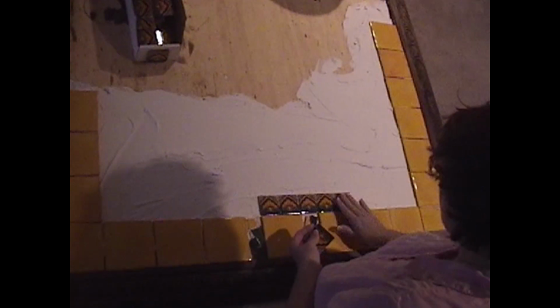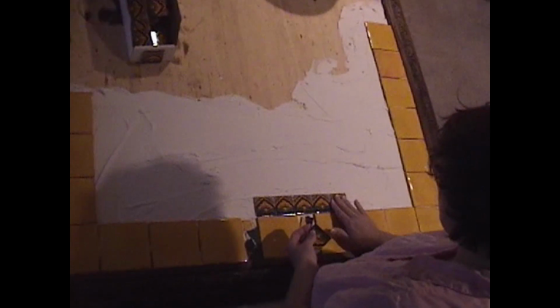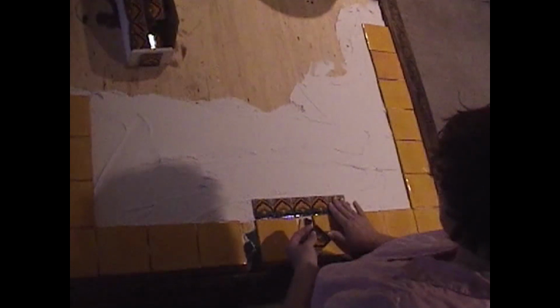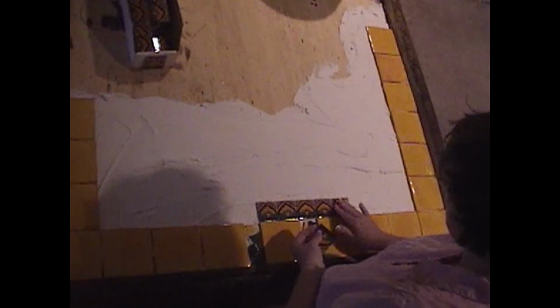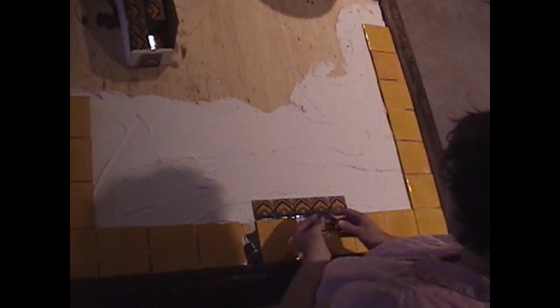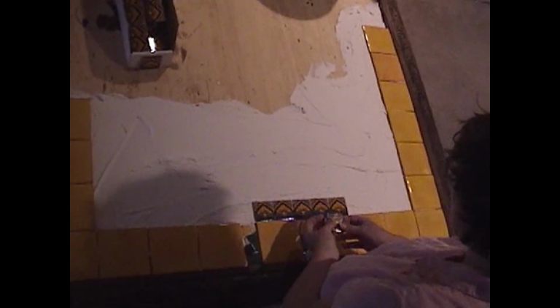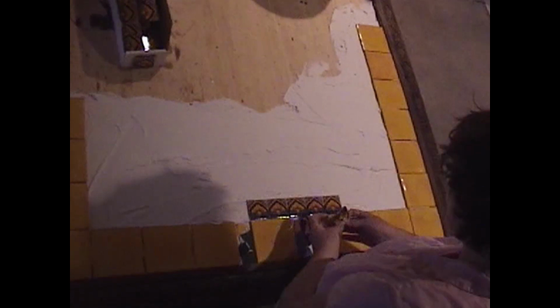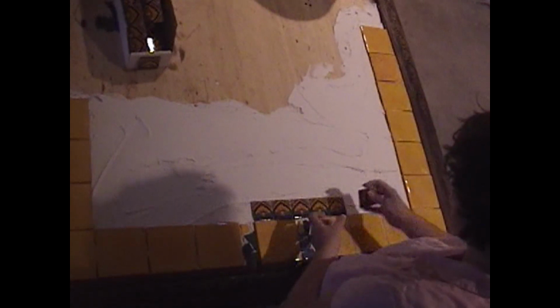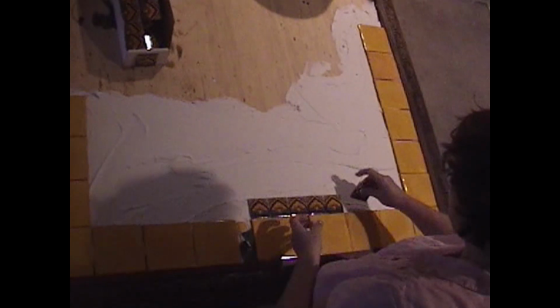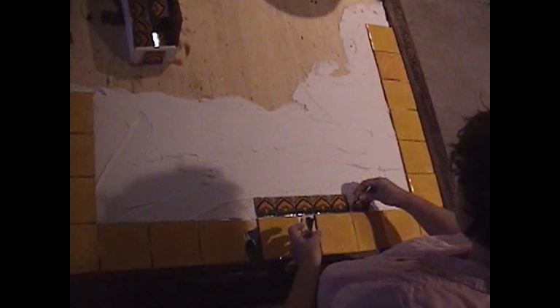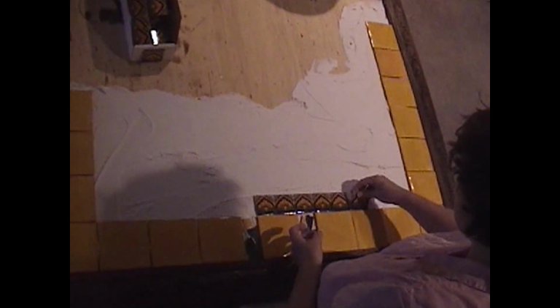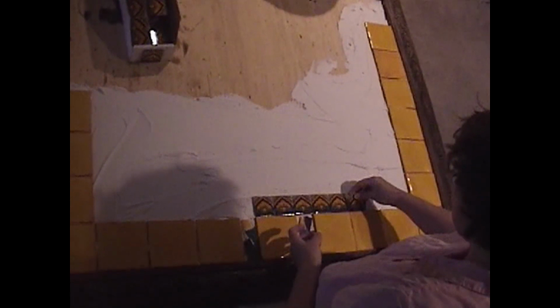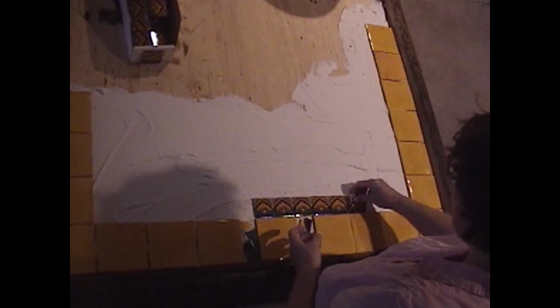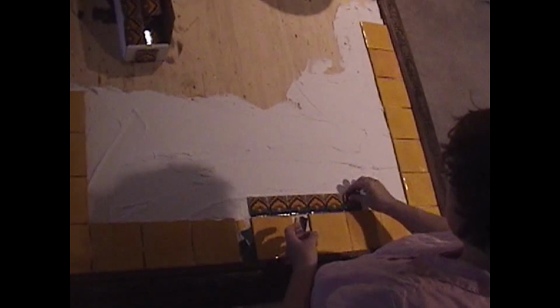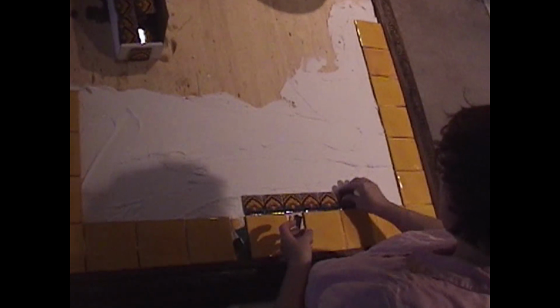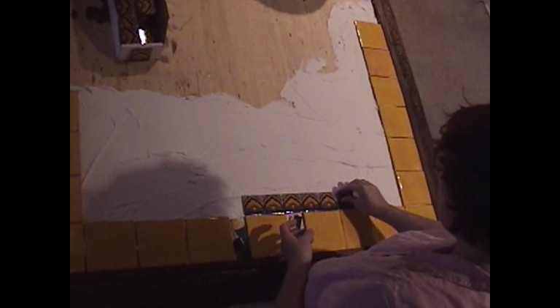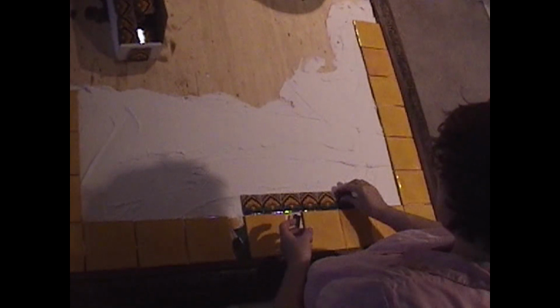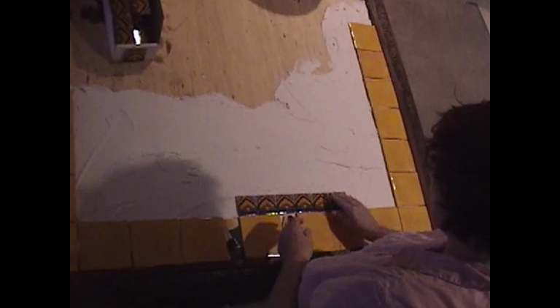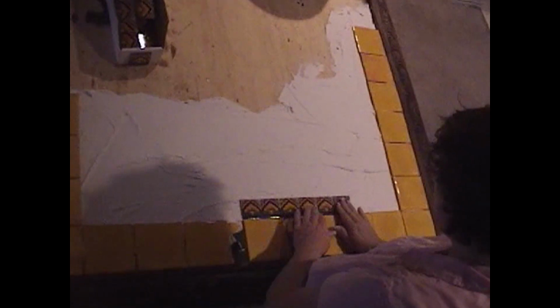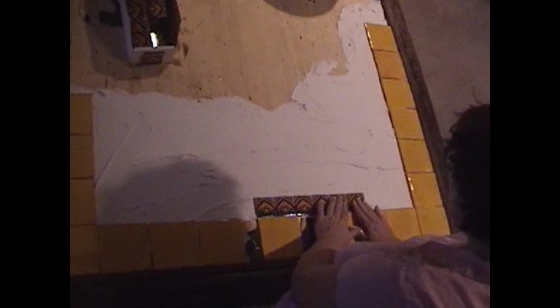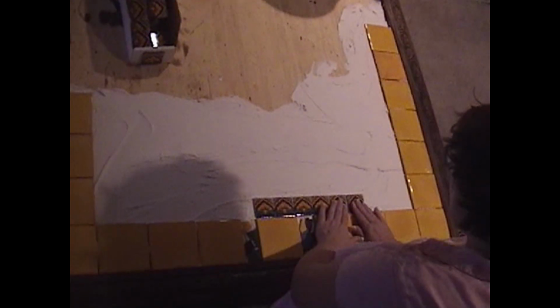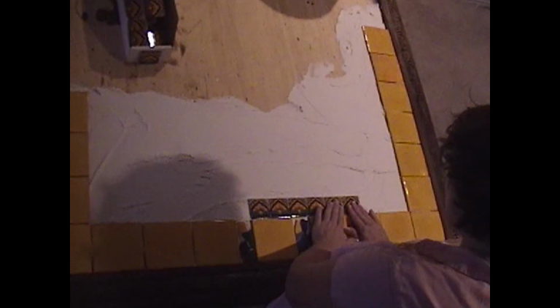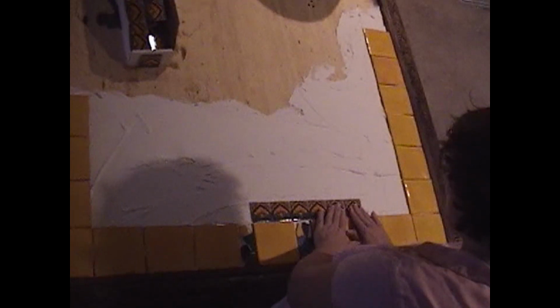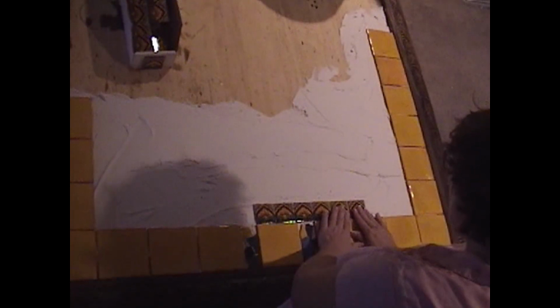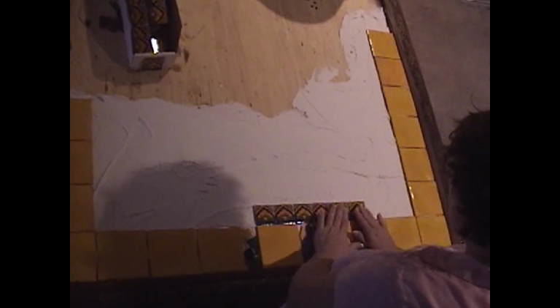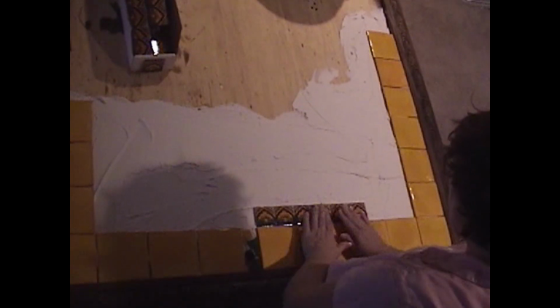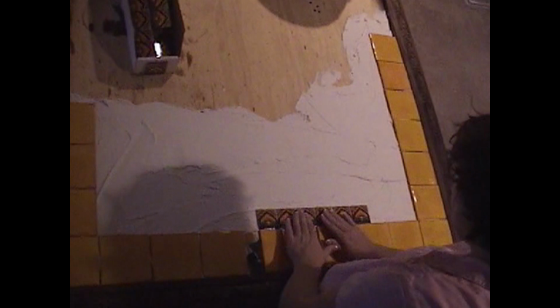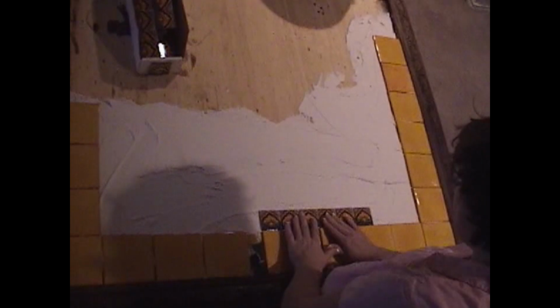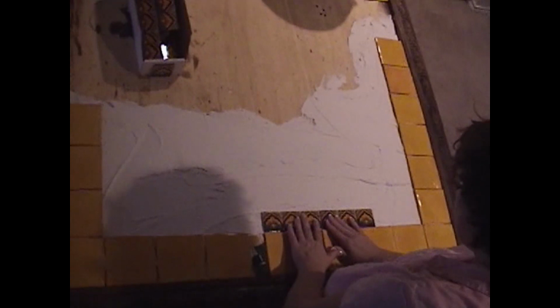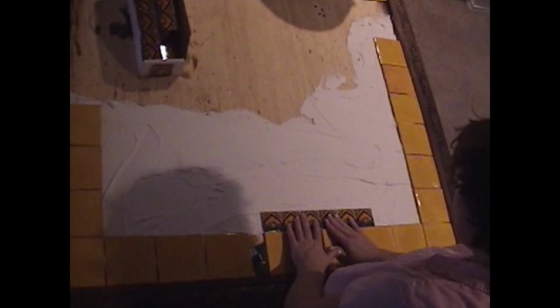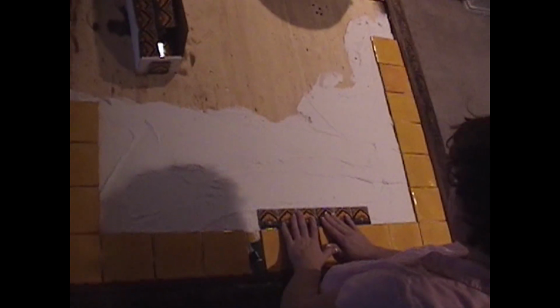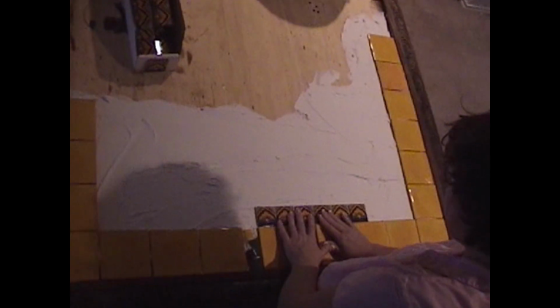I'm laying the gold tile, and then the little bitty tiles that I just love. They're my favorite.